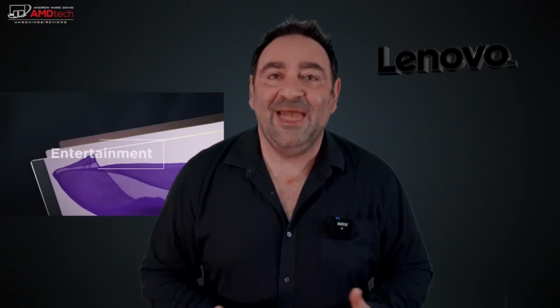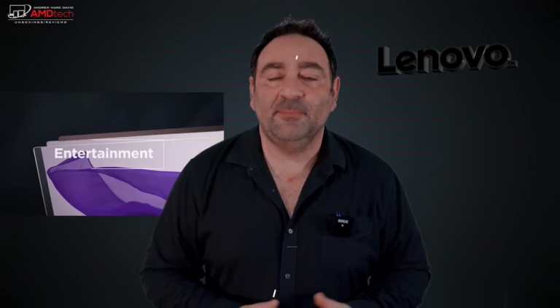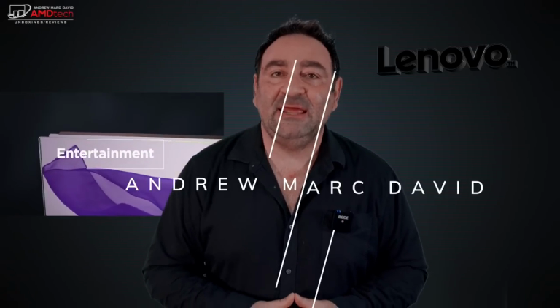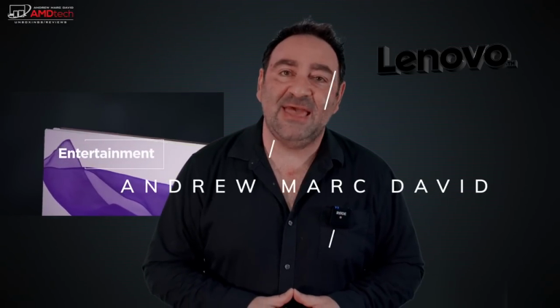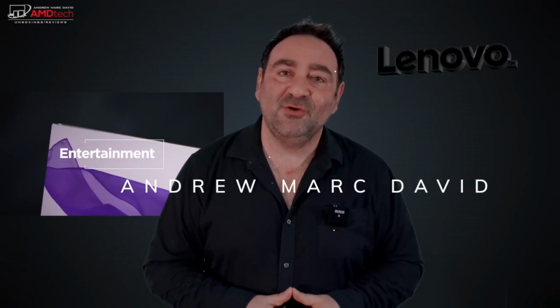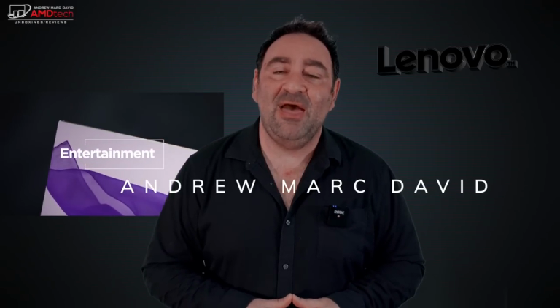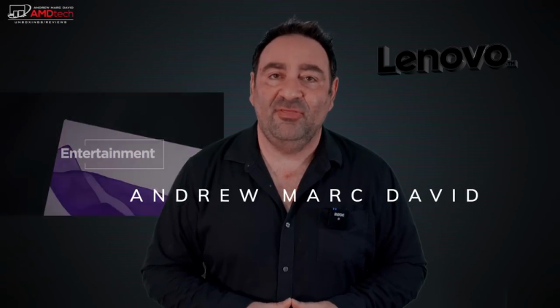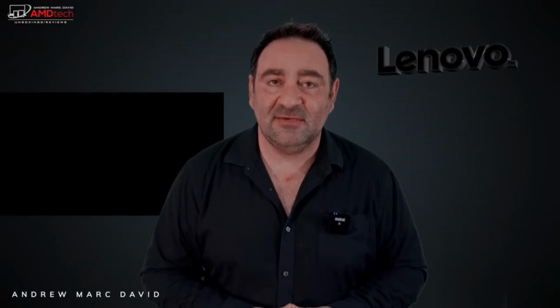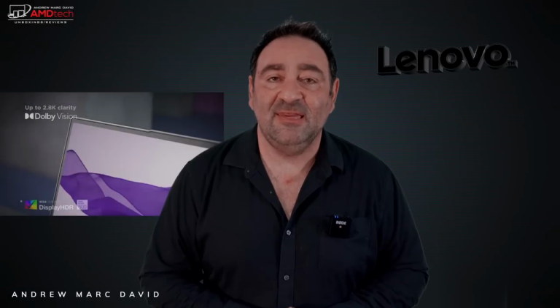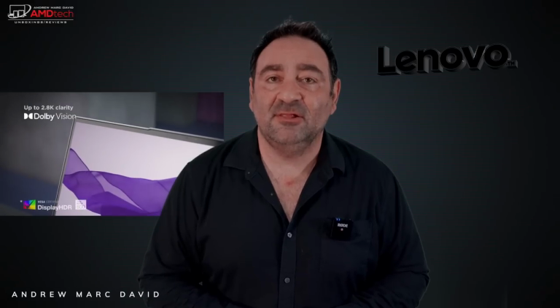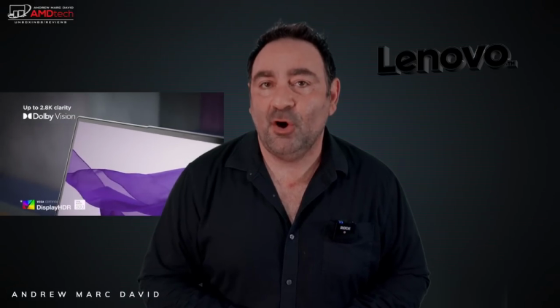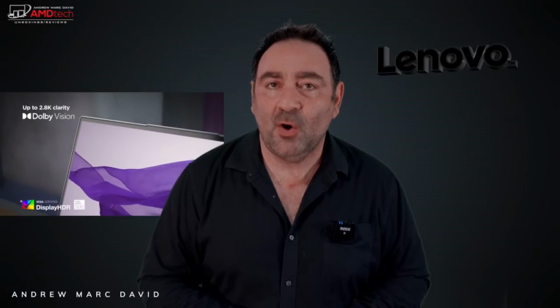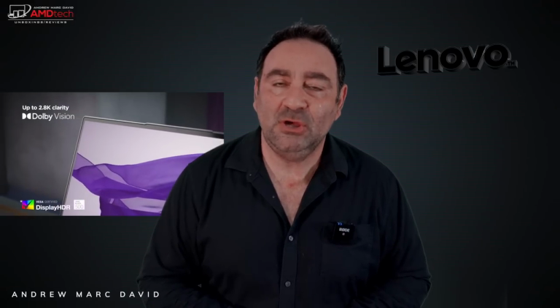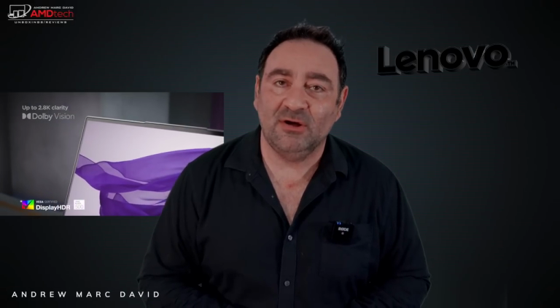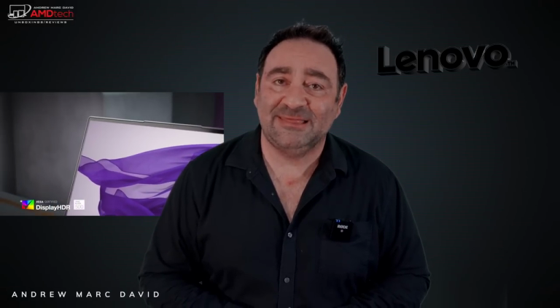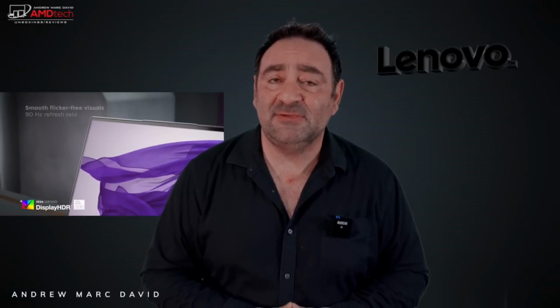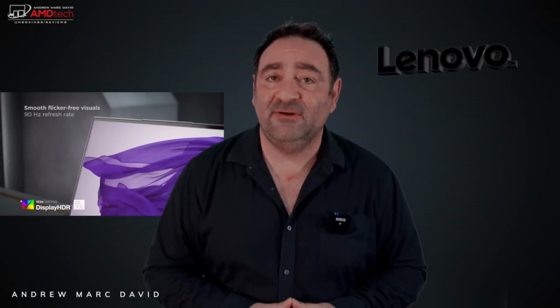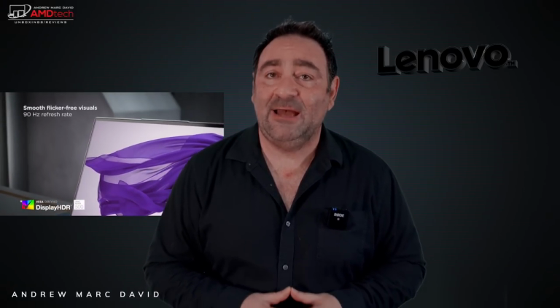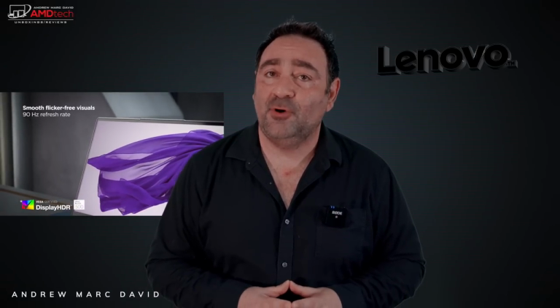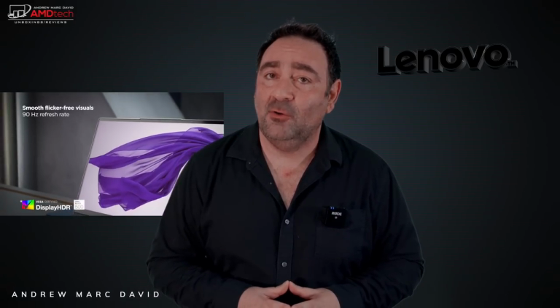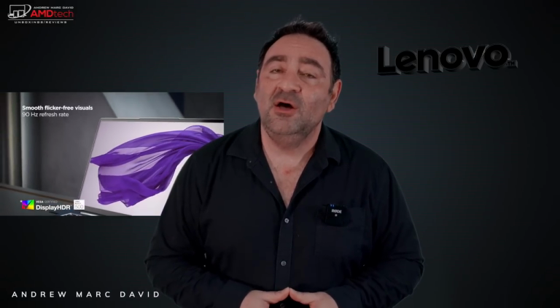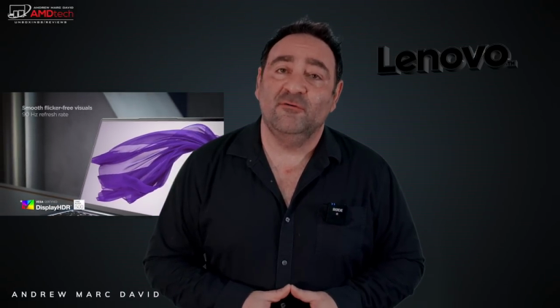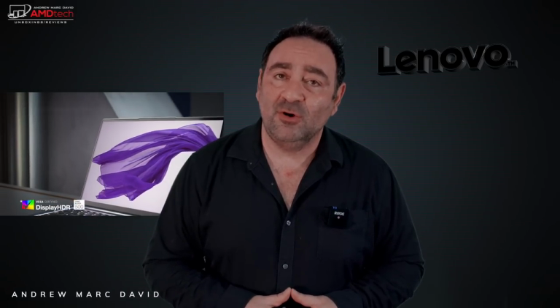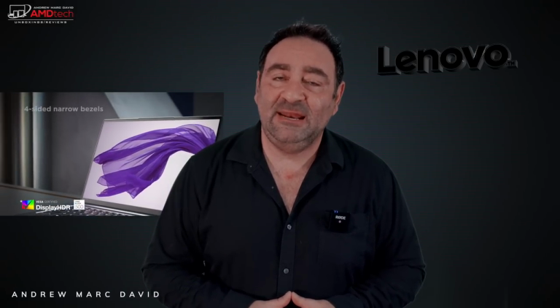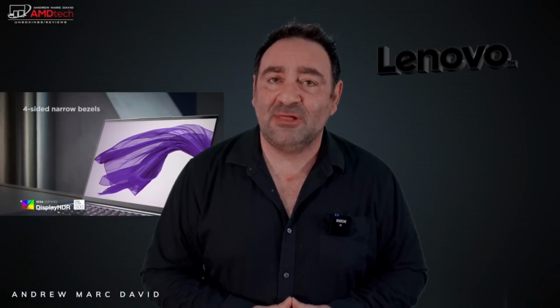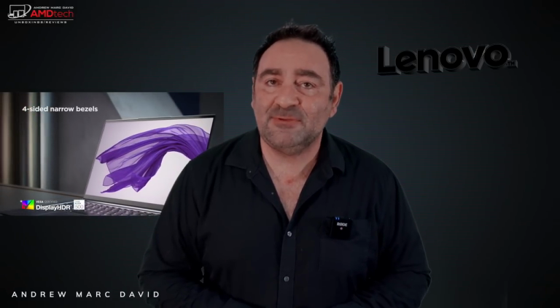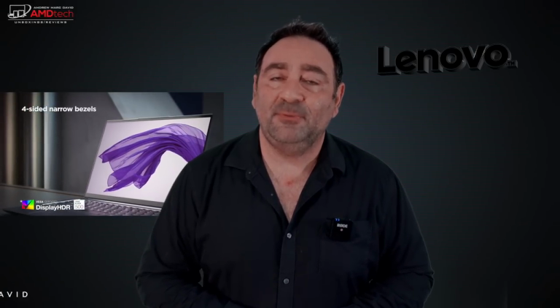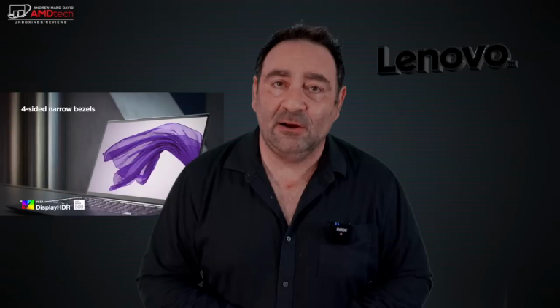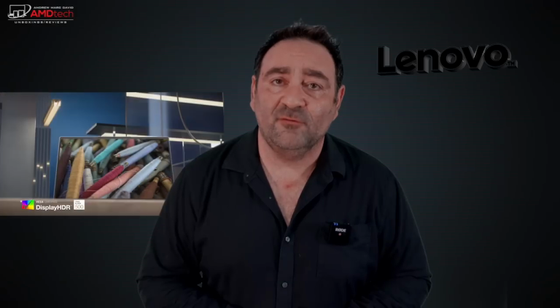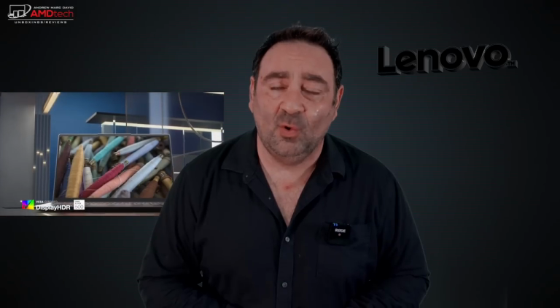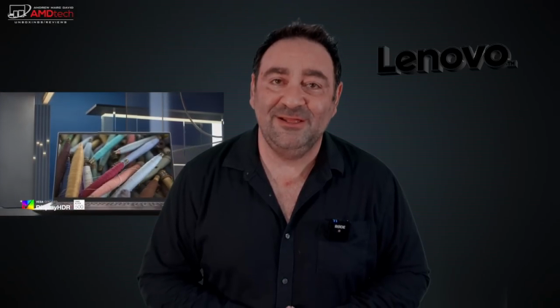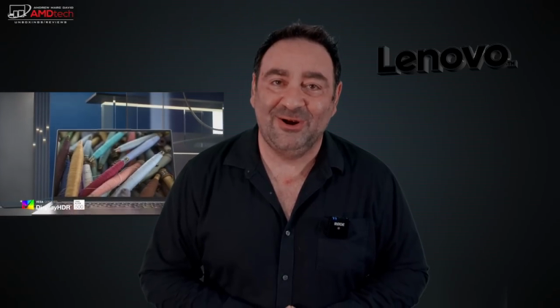Hey everybody, it's Andrew, and this is the Lenovo Yoga Slim 7i Pro, the 14-inch laptop here for 2021.